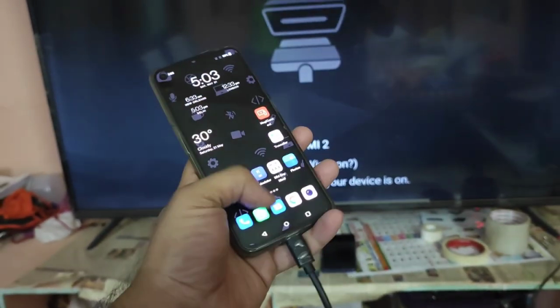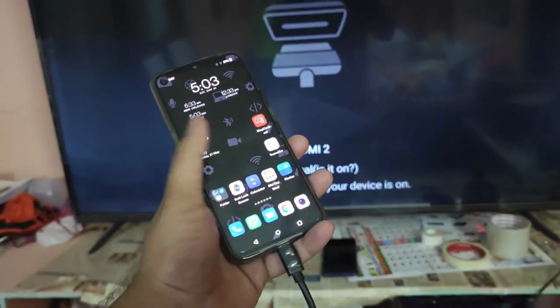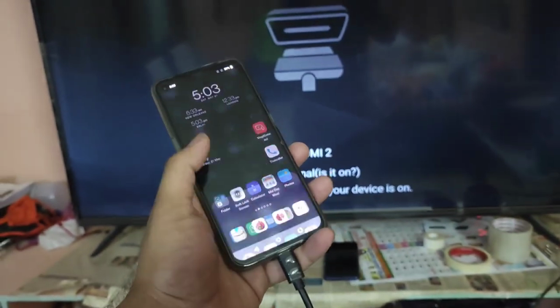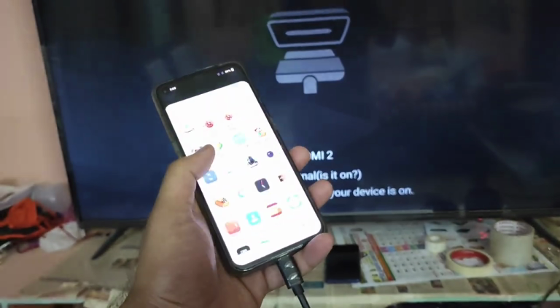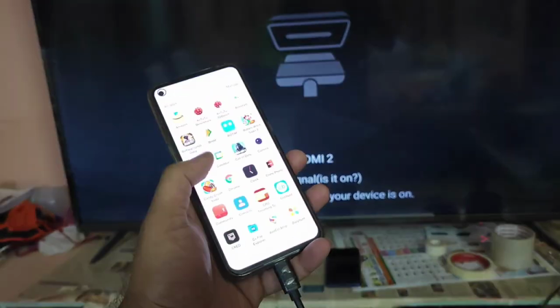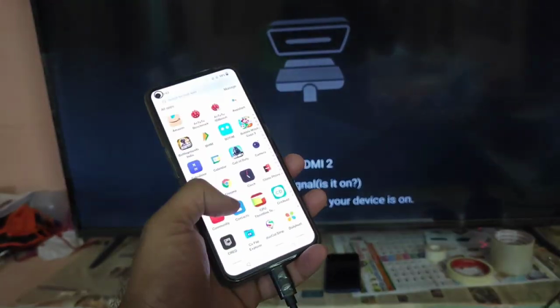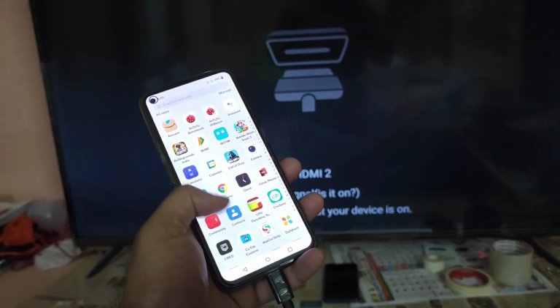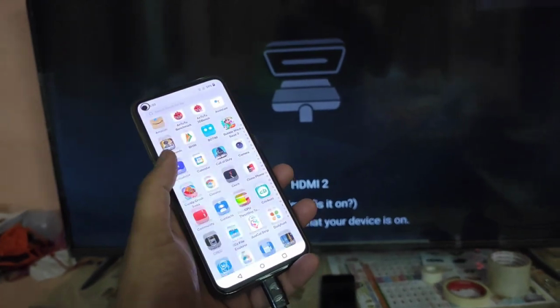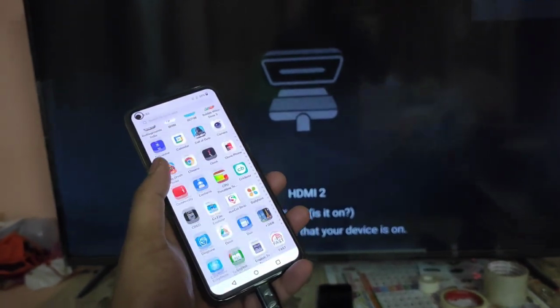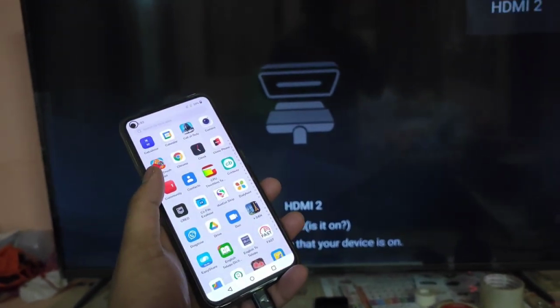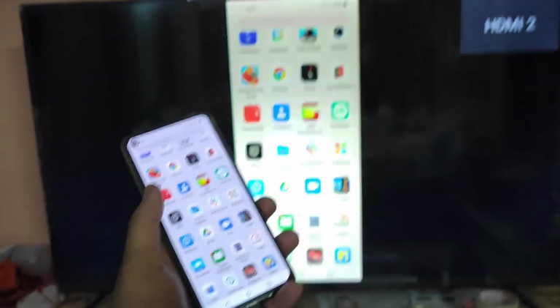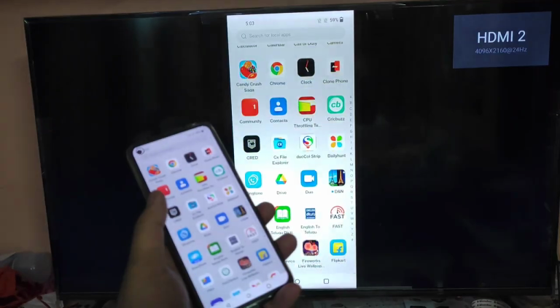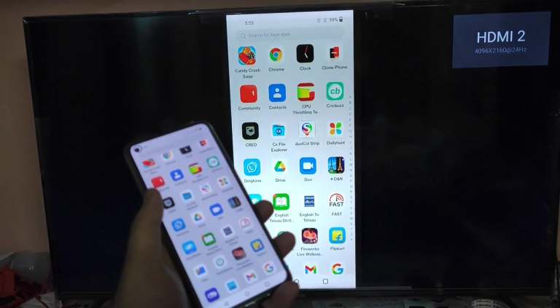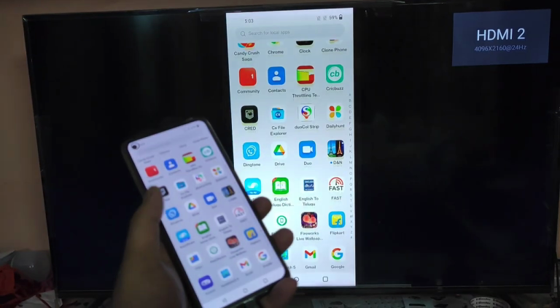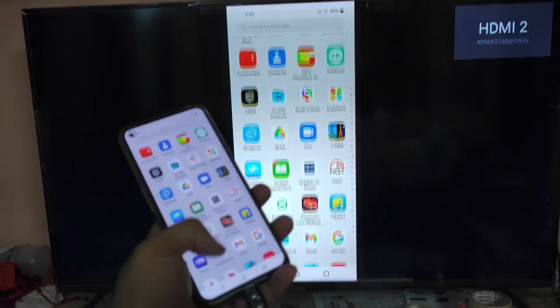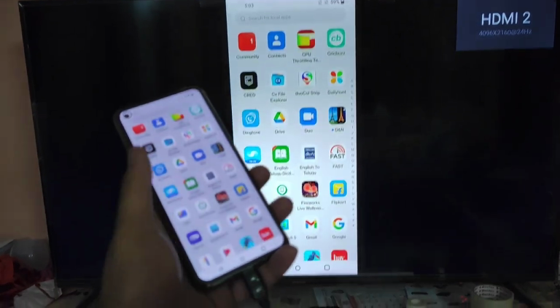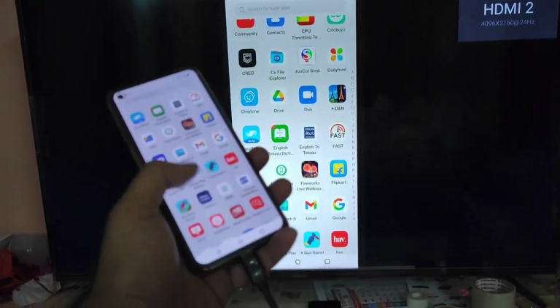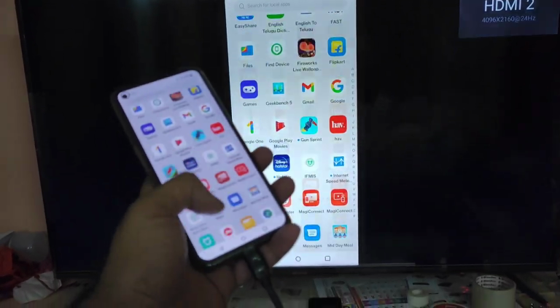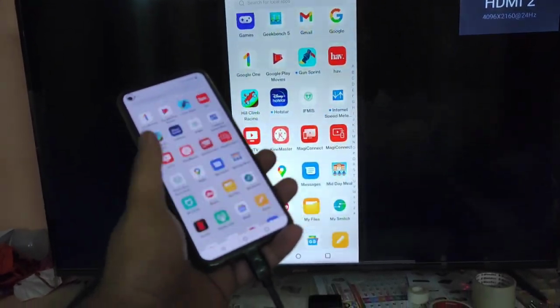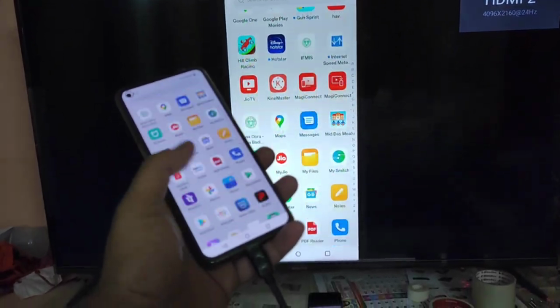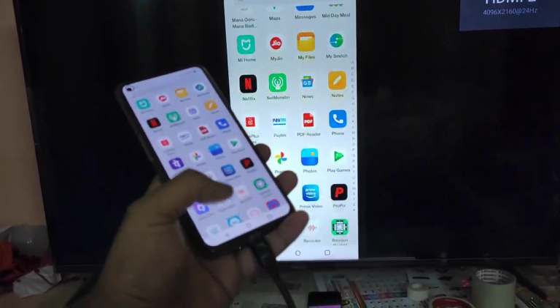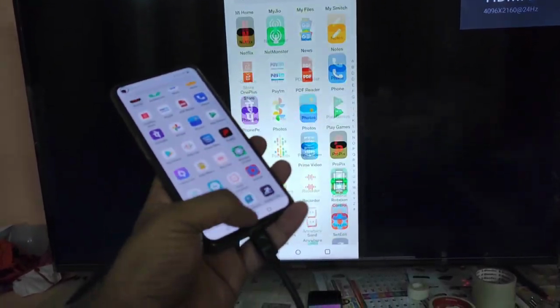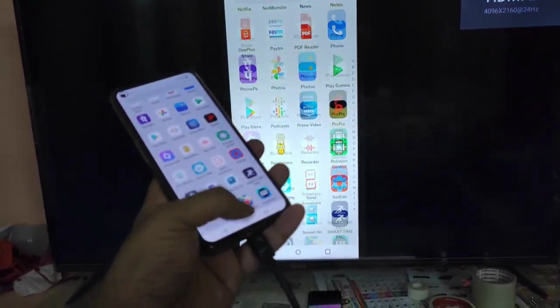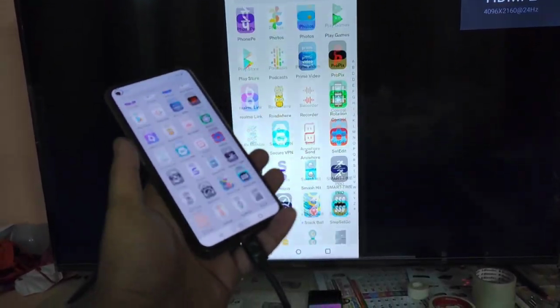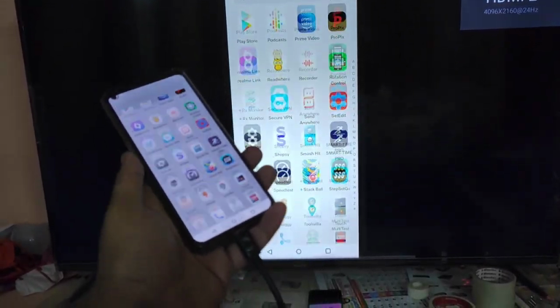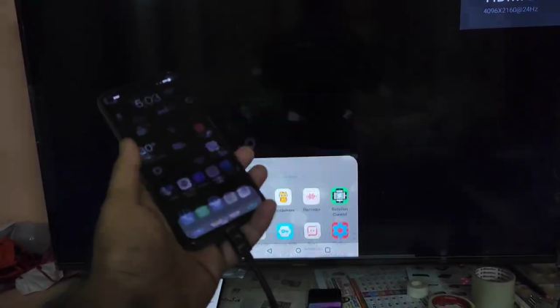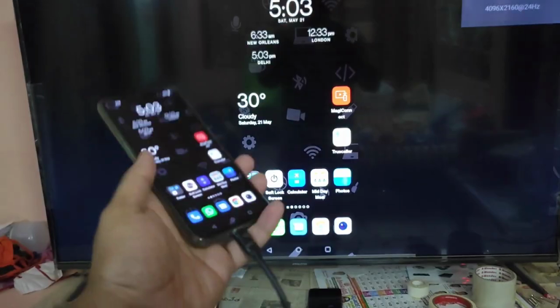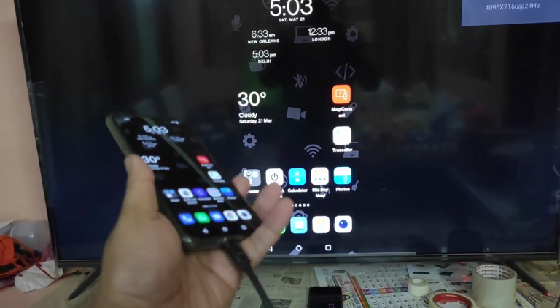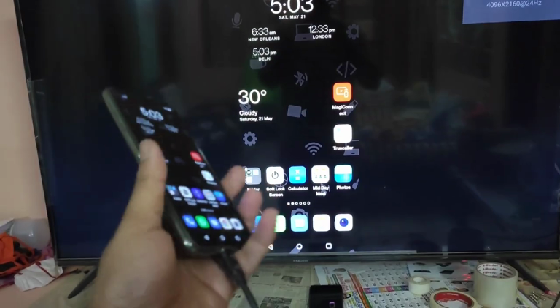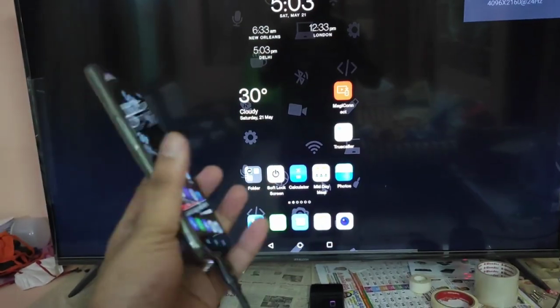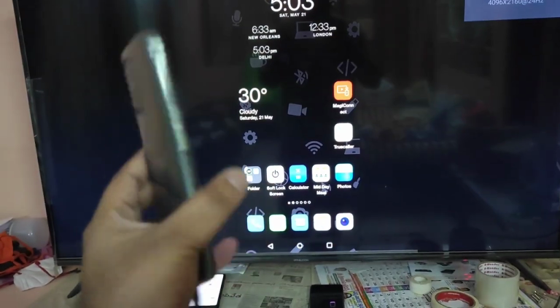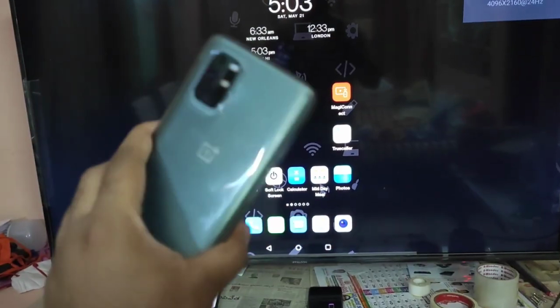As you can see, as soon as I connect the Type-C to HDMI cable to the external TV with the OnePlus 8, it's connected and playing at 60Hz as well.